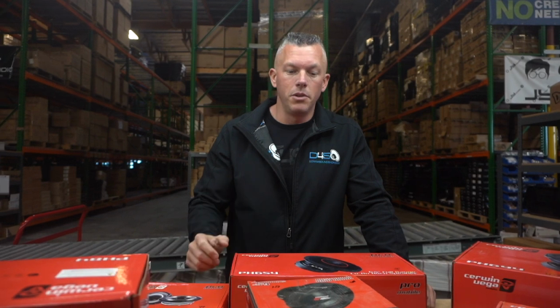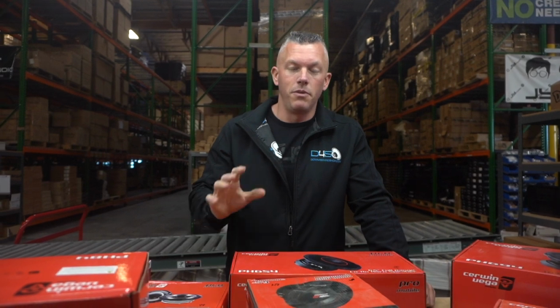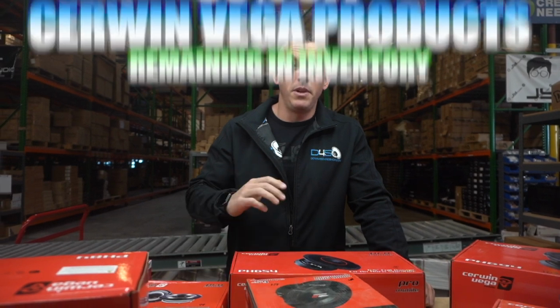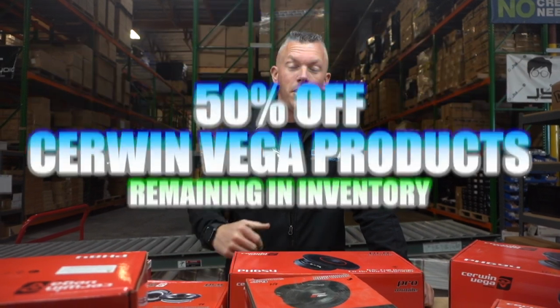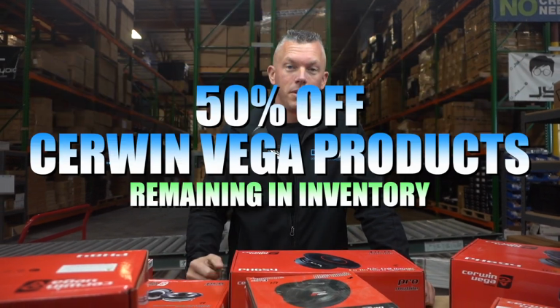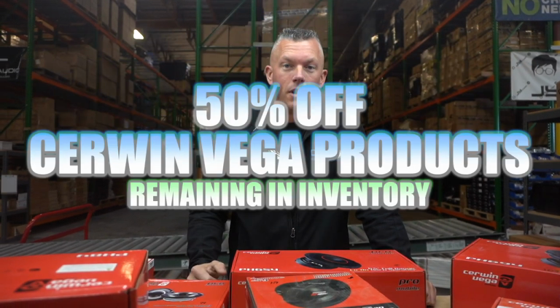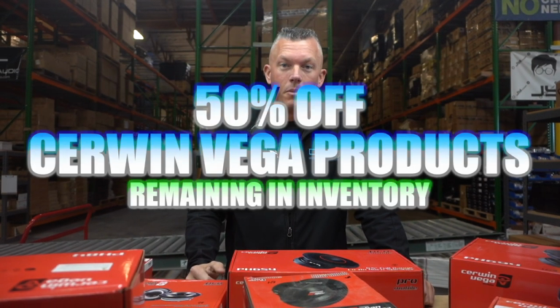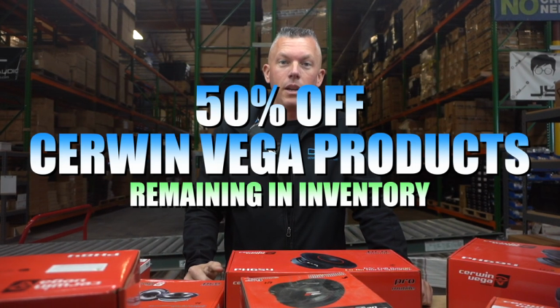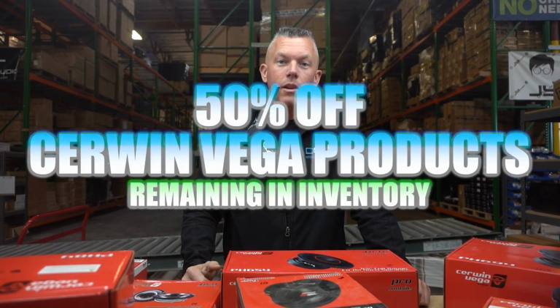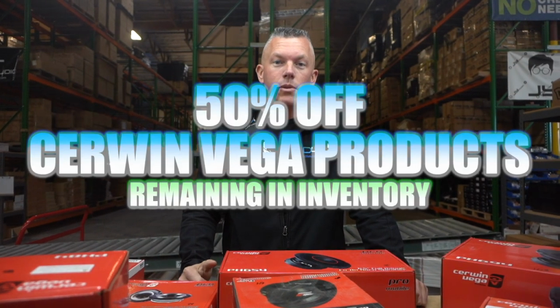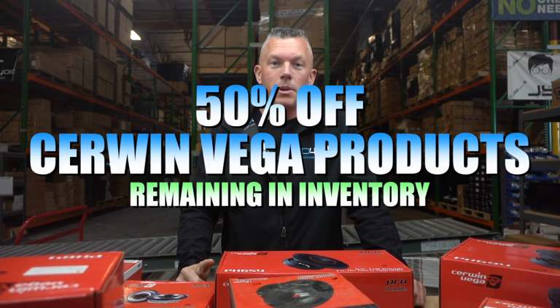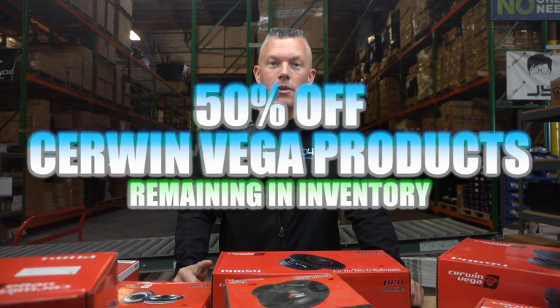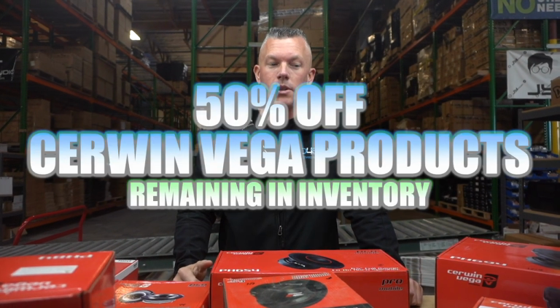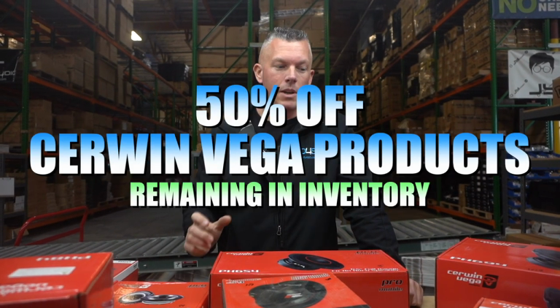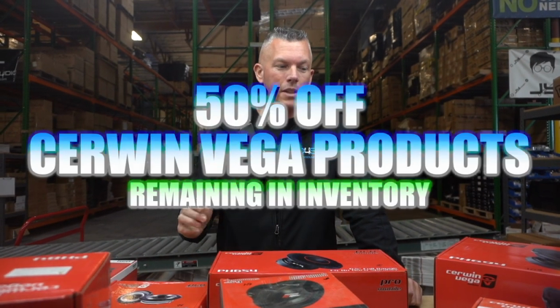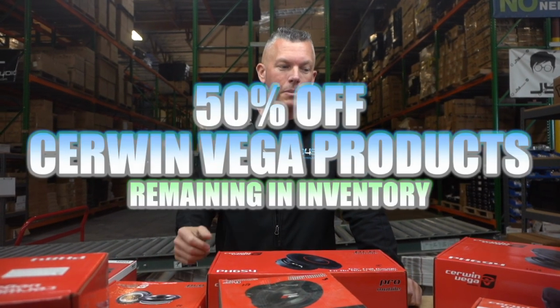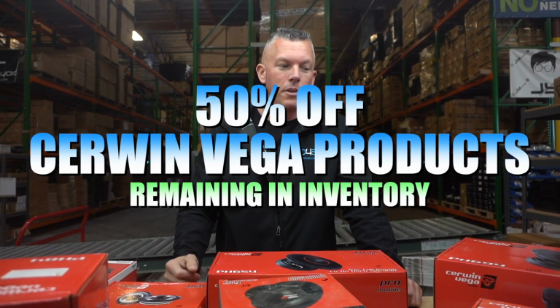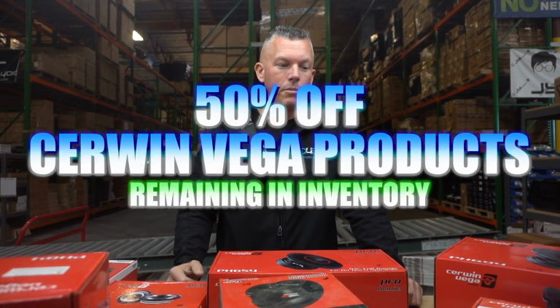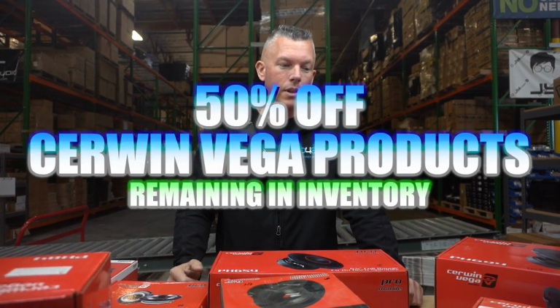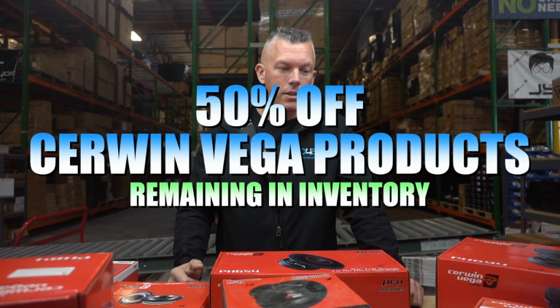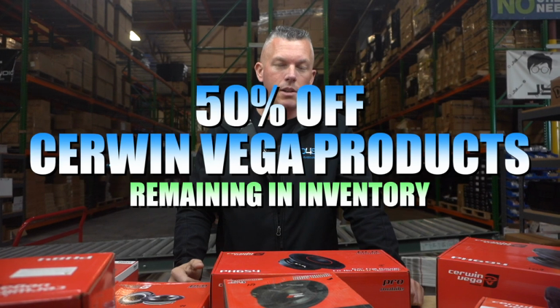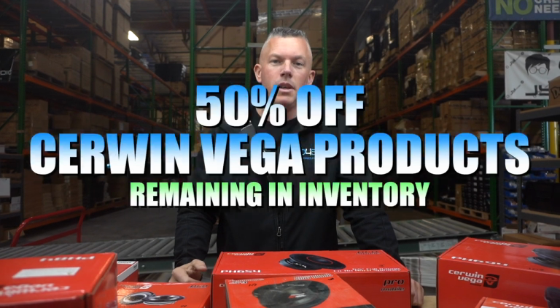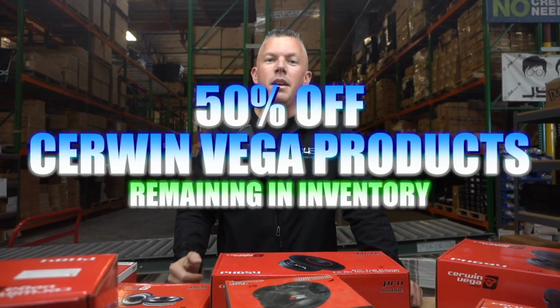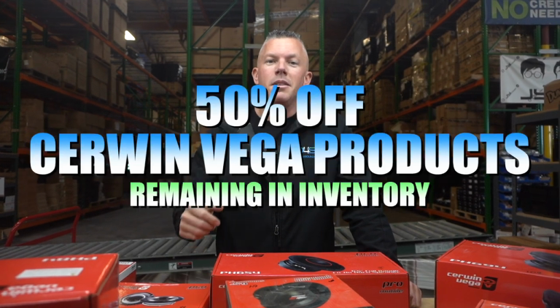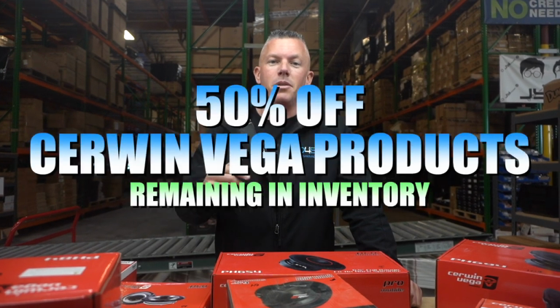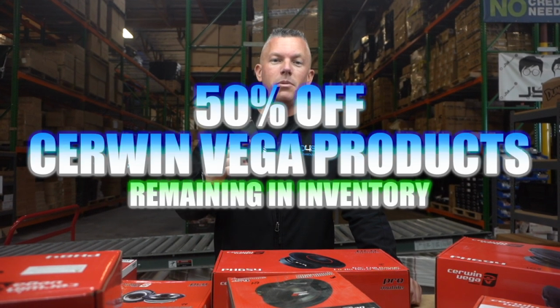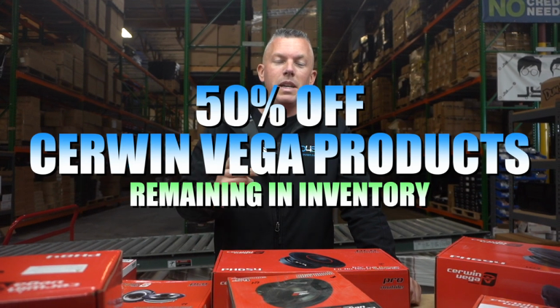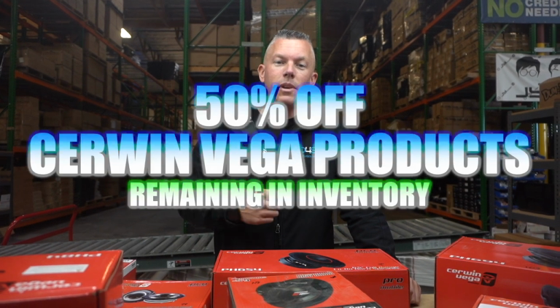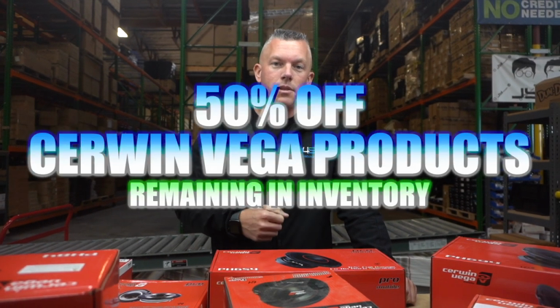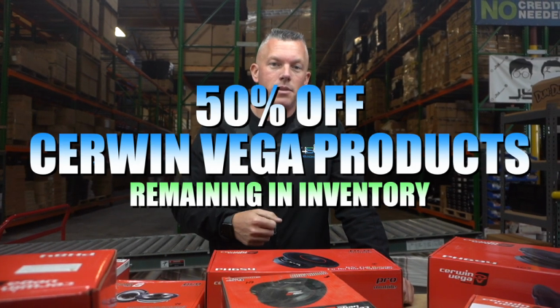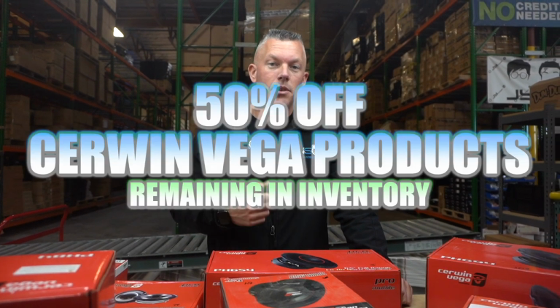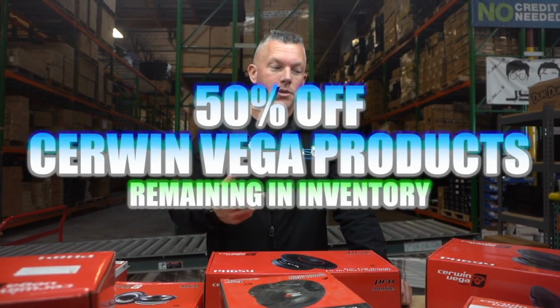We're doing 50% off remaining inventory that we have in stock. We have a decent amount of it, but not a ton. So if you want to take advantage of this, you can do so.